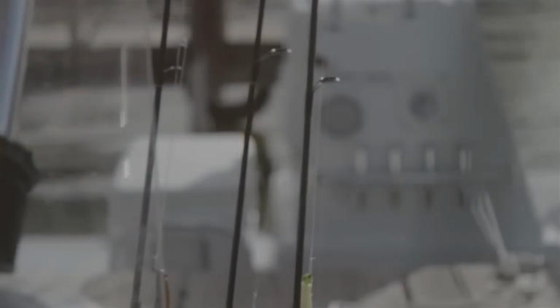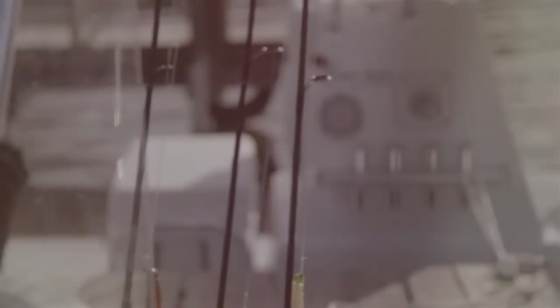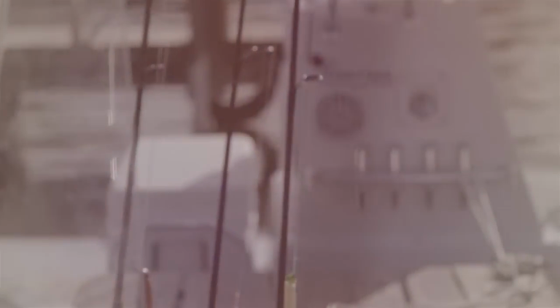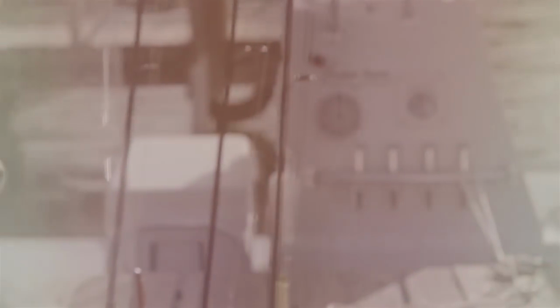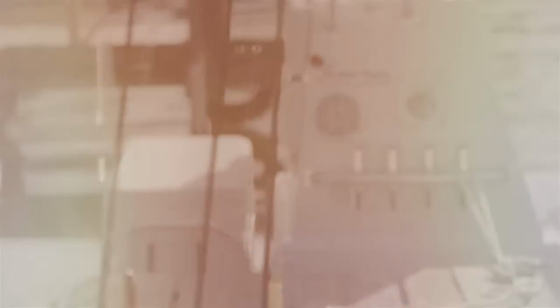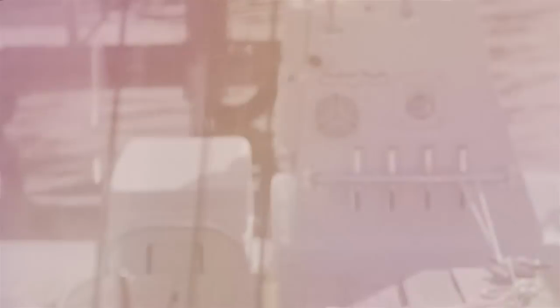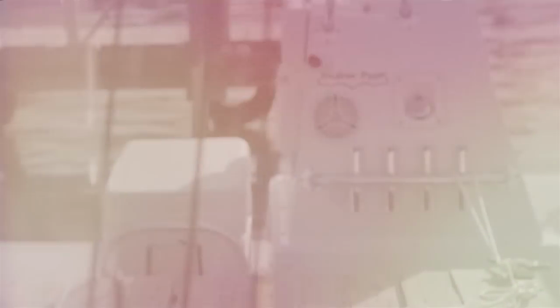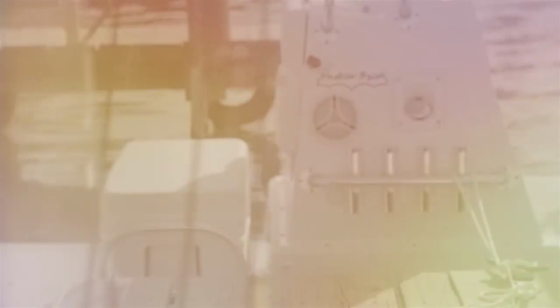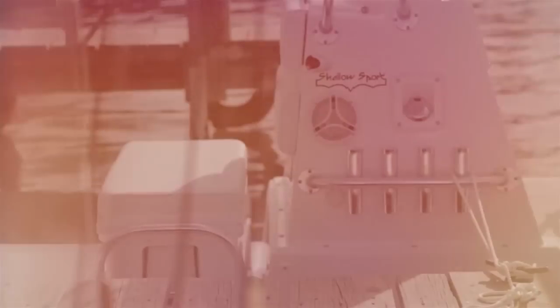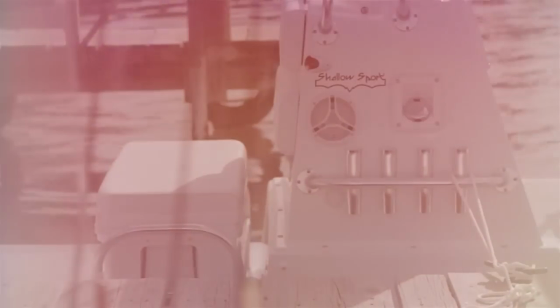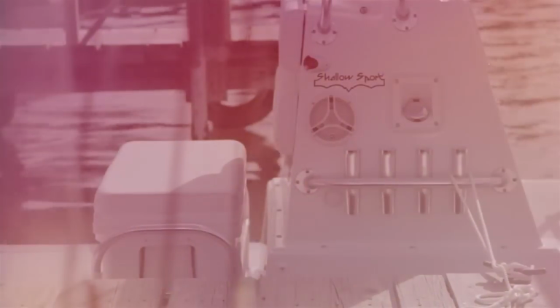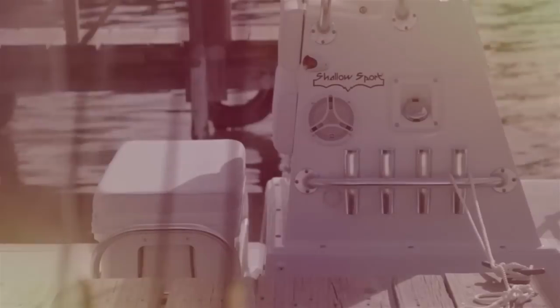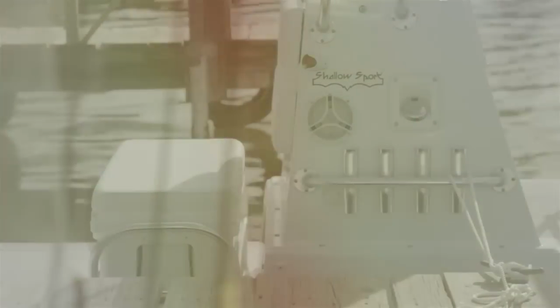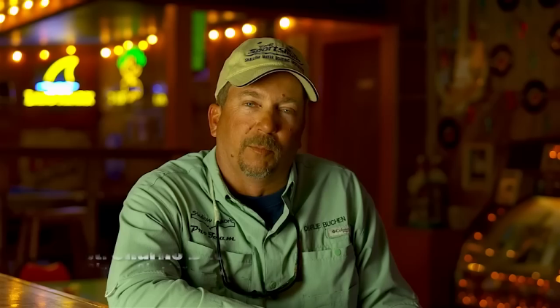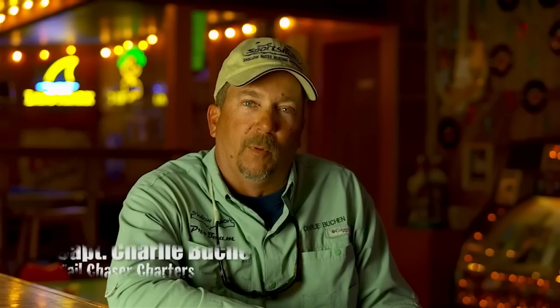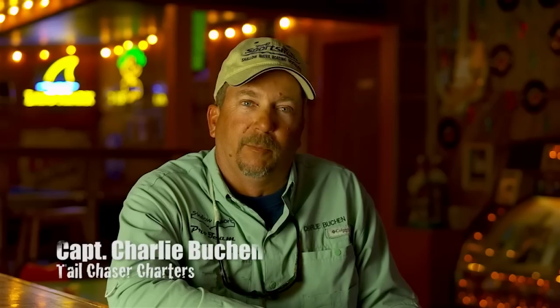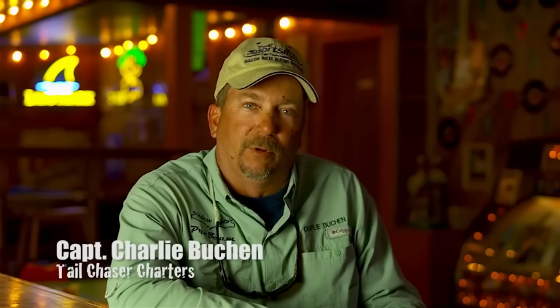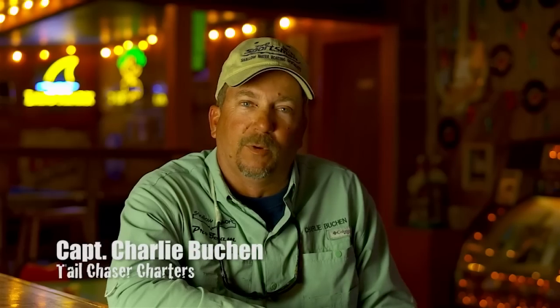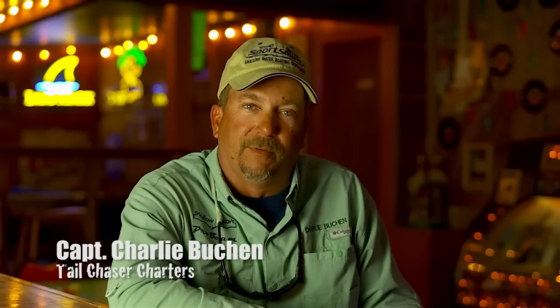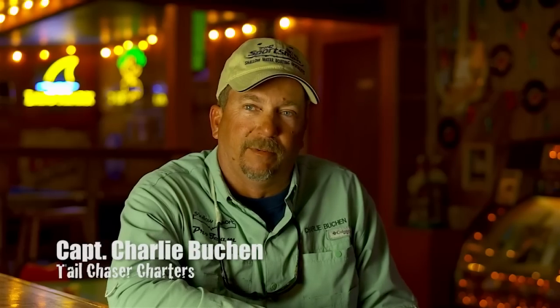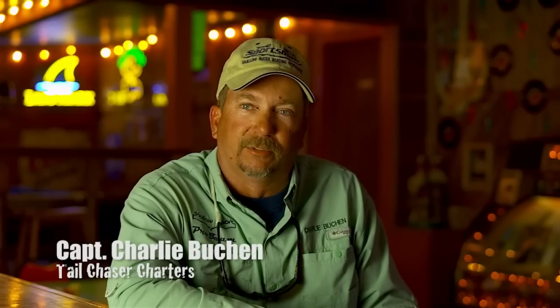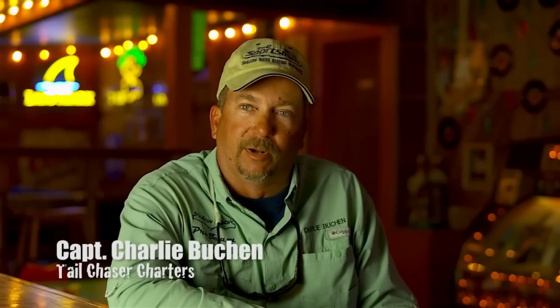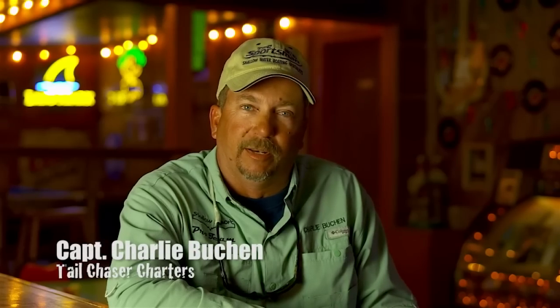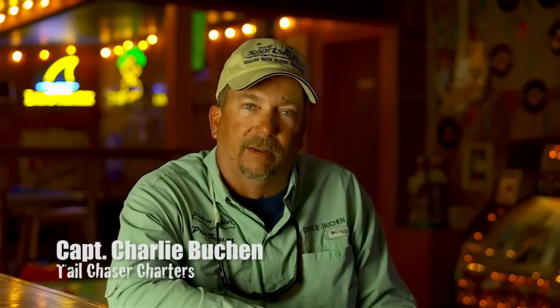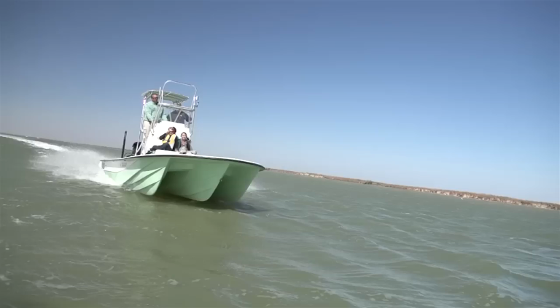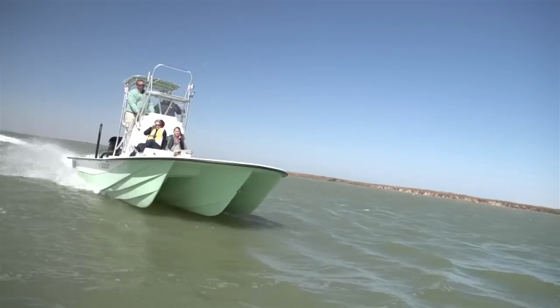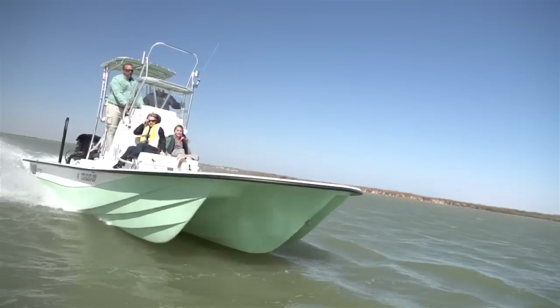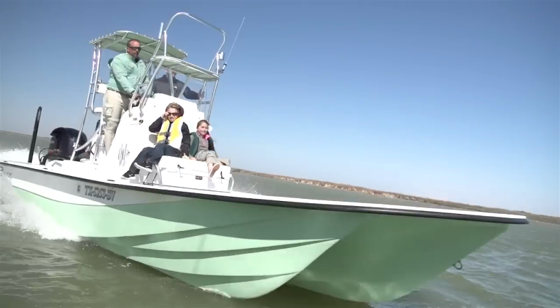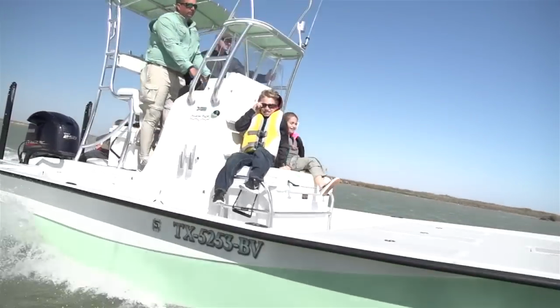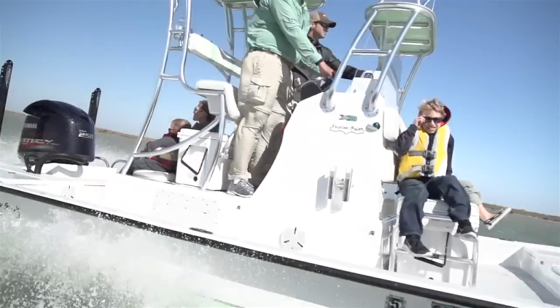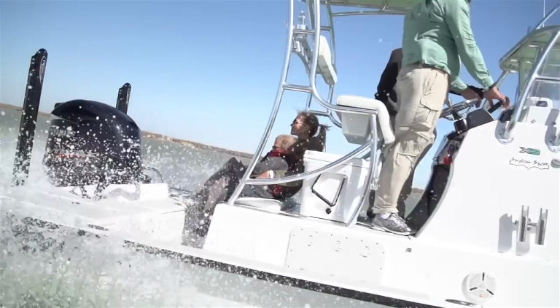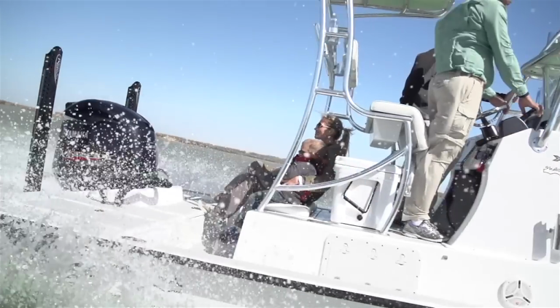Ever since I was a kid I've fished on a ShallowSport. I worked my way up to a 25 X3, and the 25 X3 does it all.